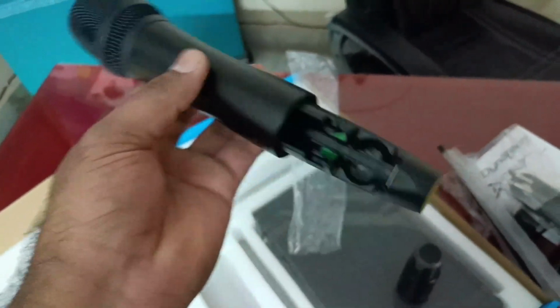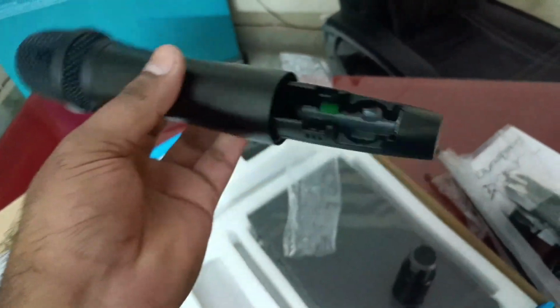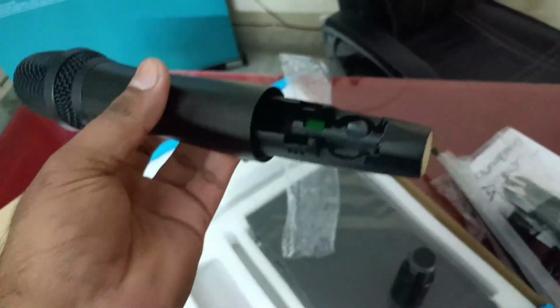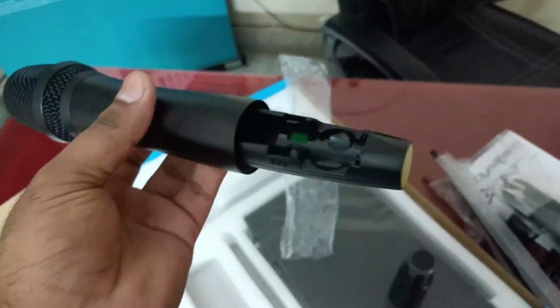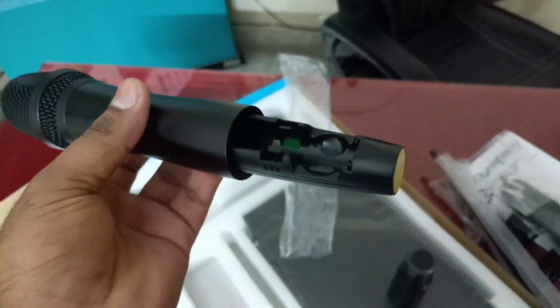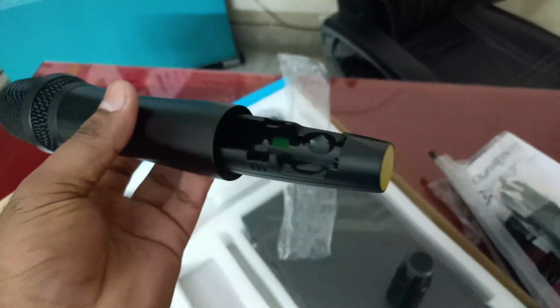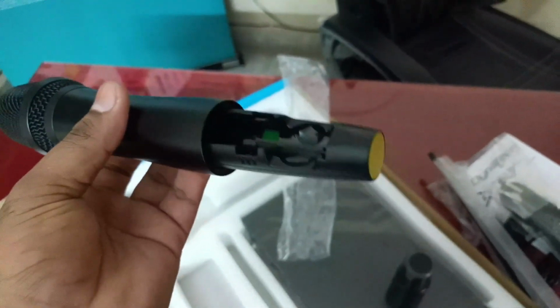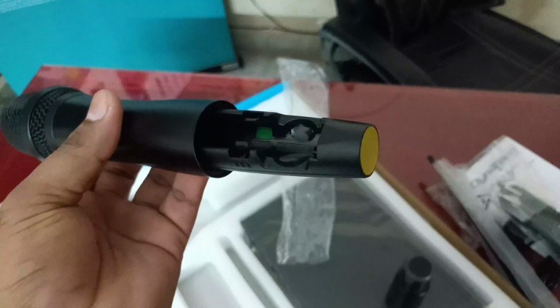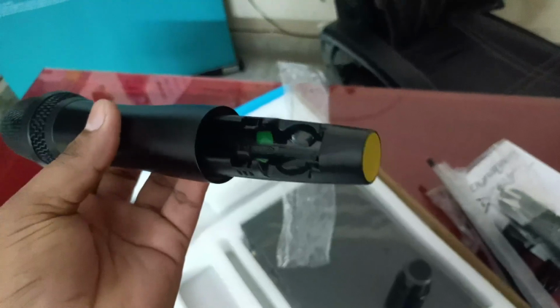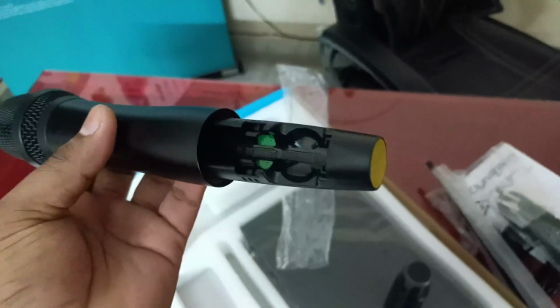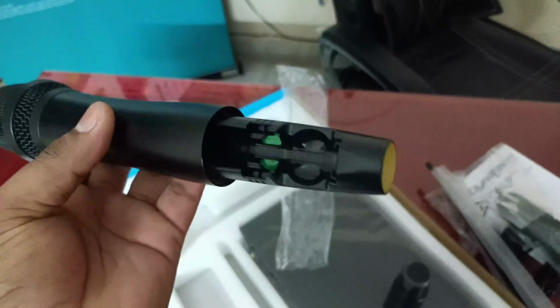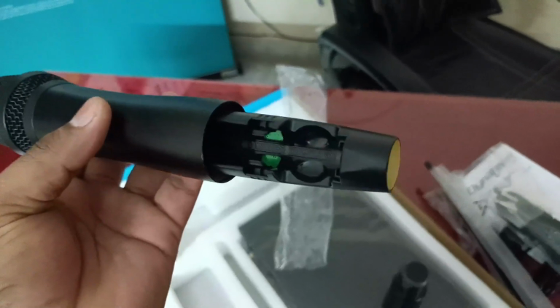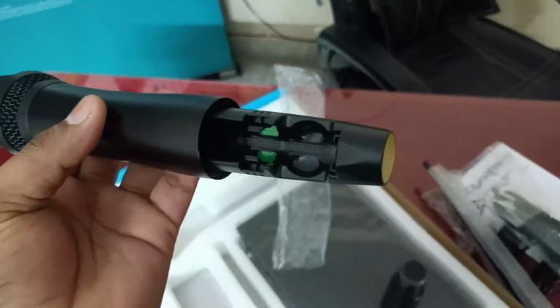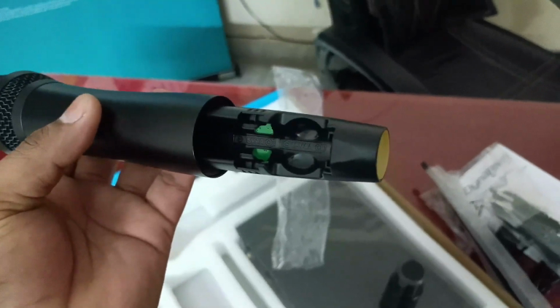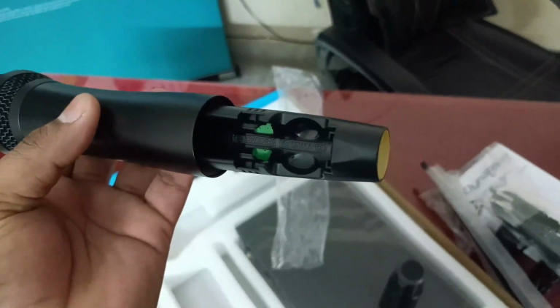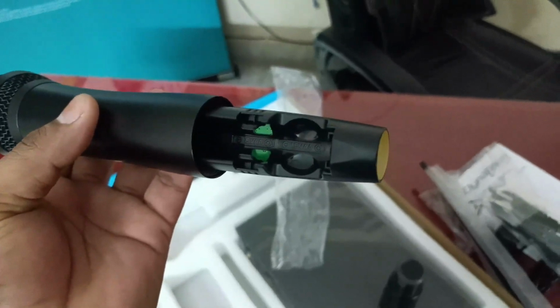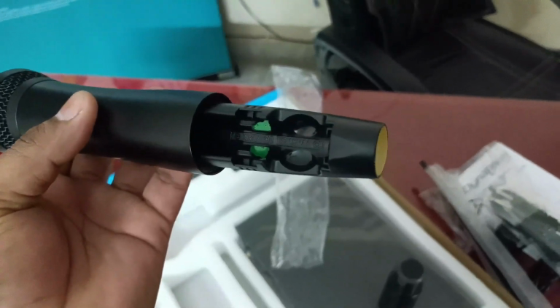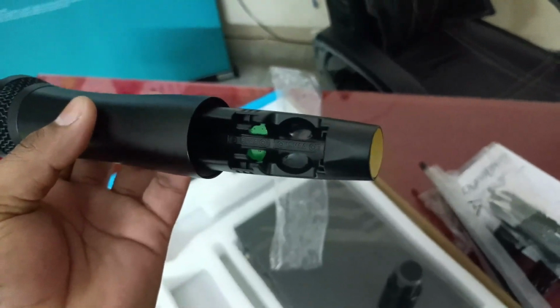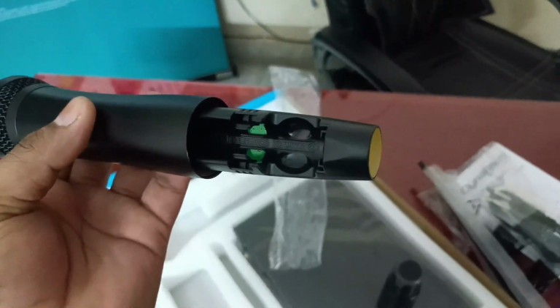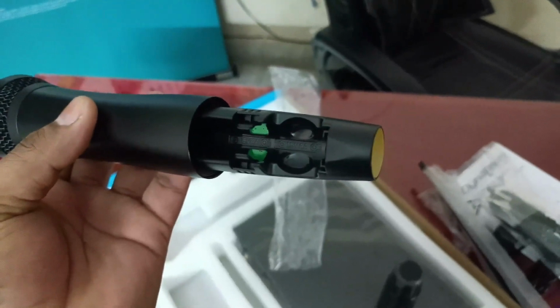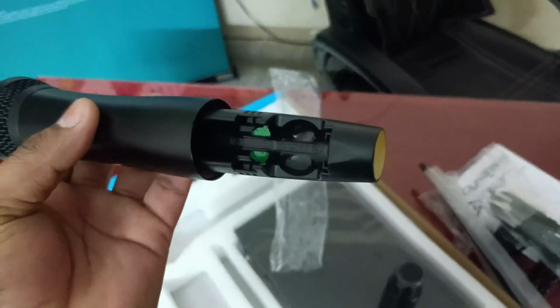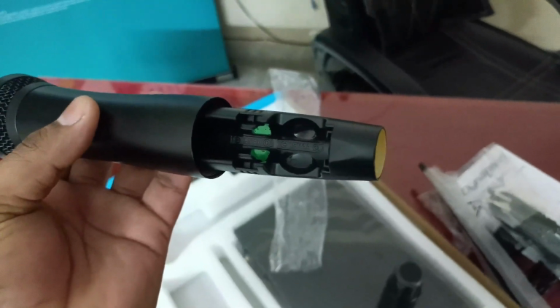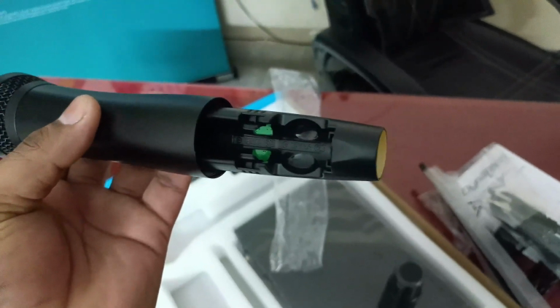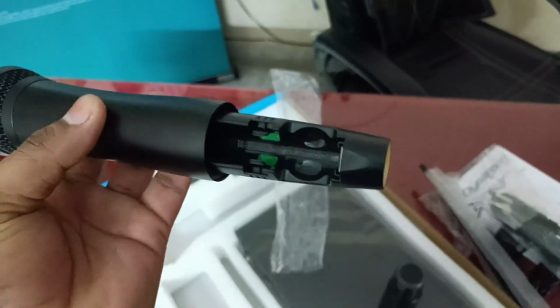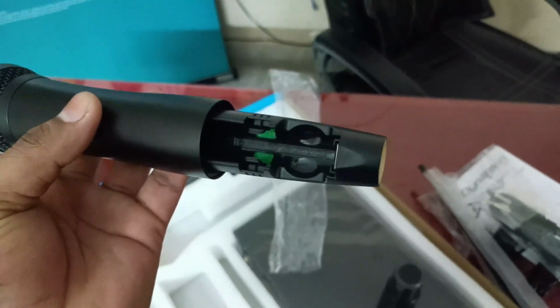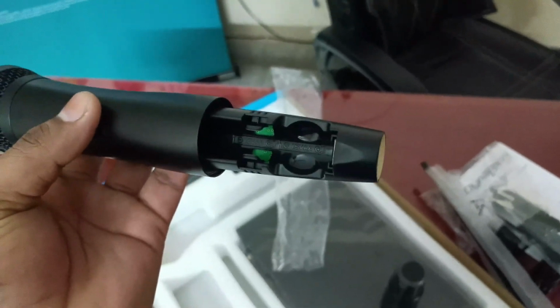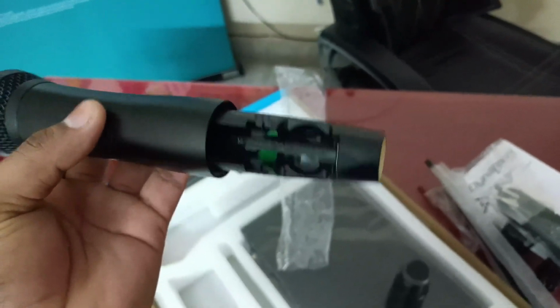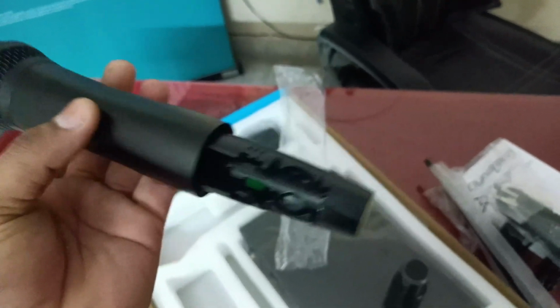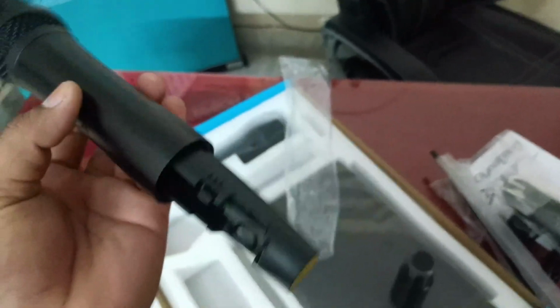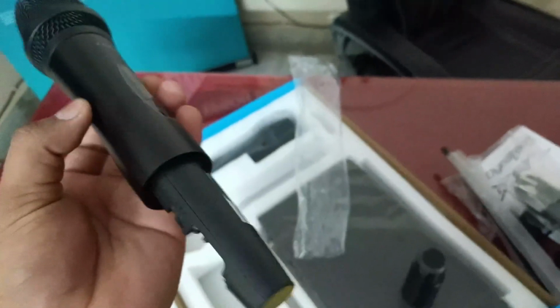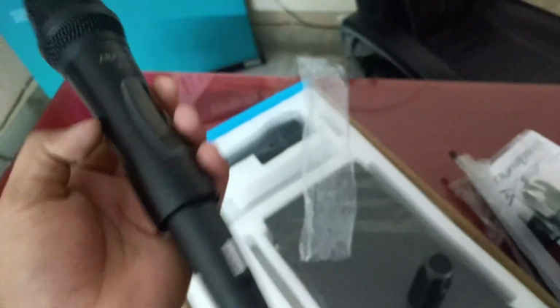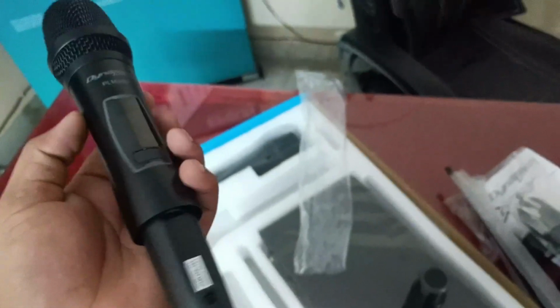You will need AA batteries for this device. This is the microphone.